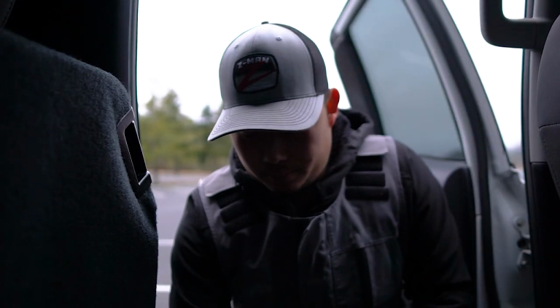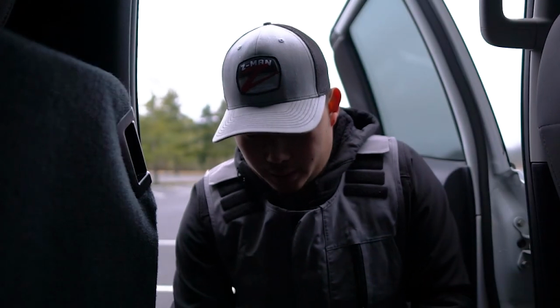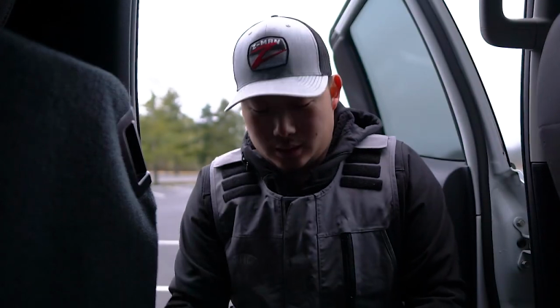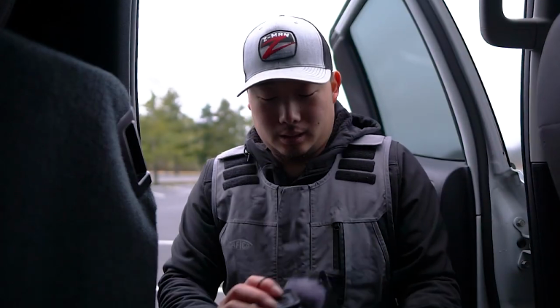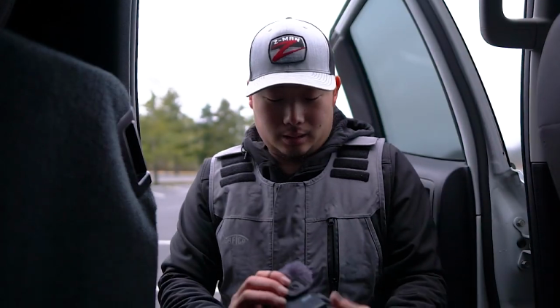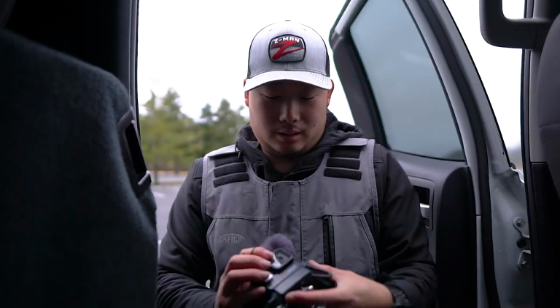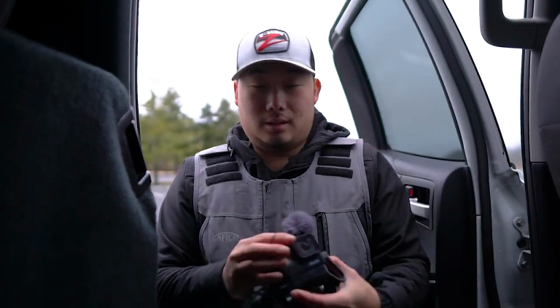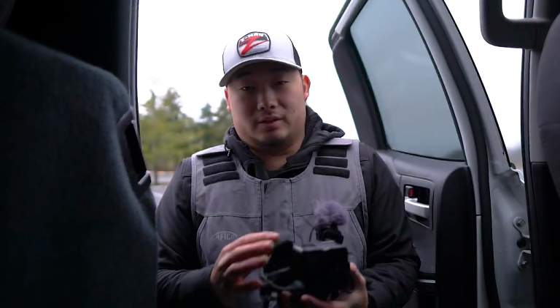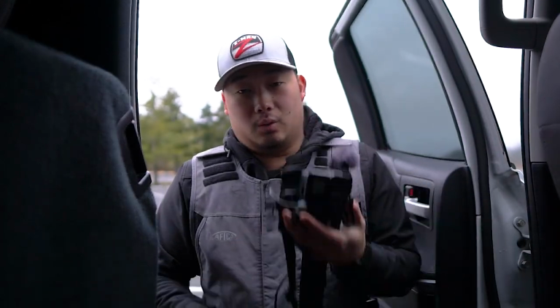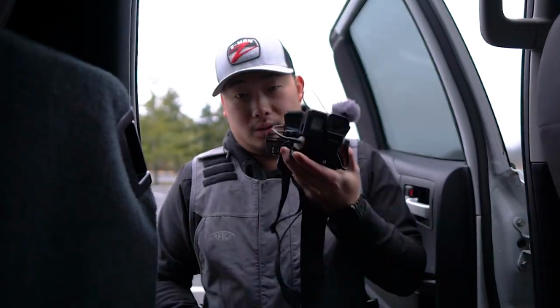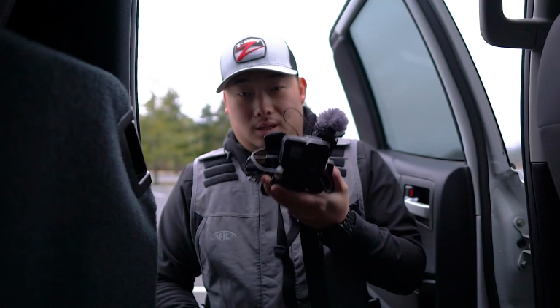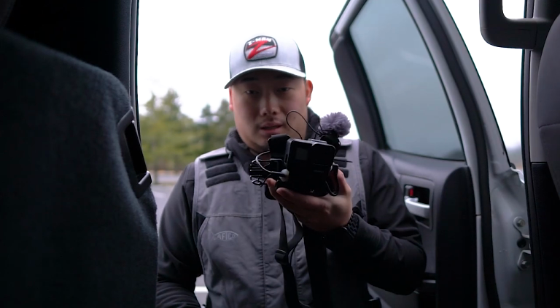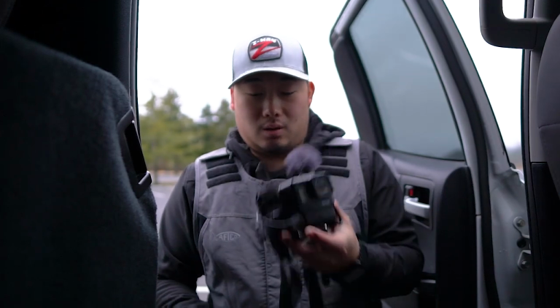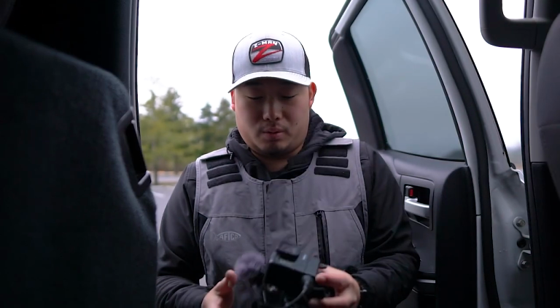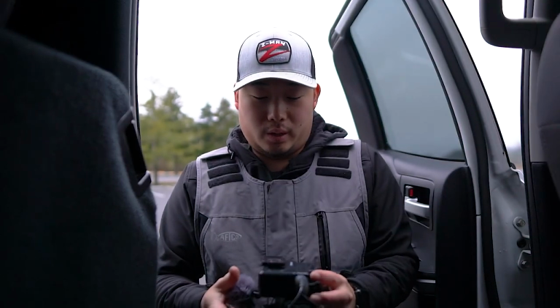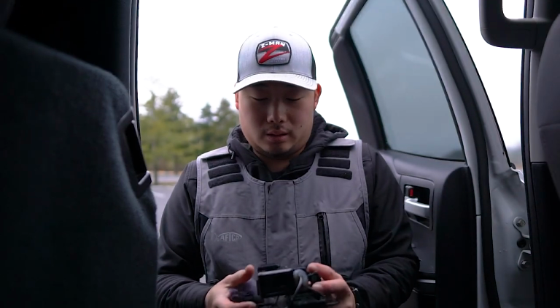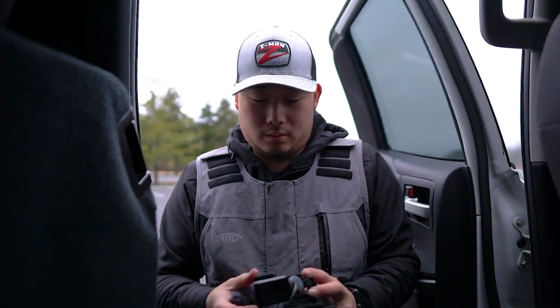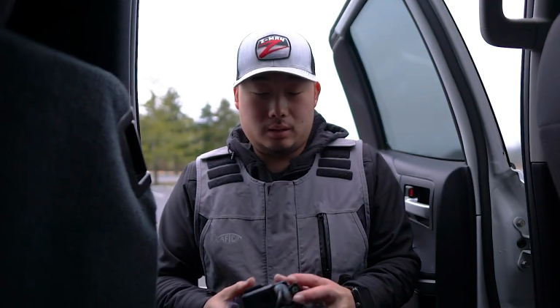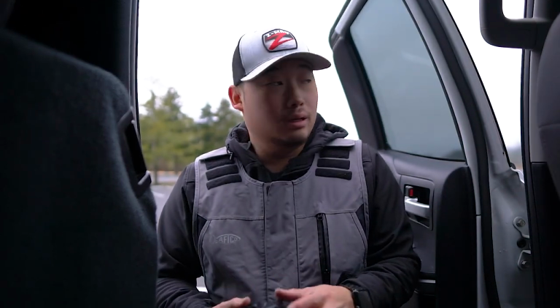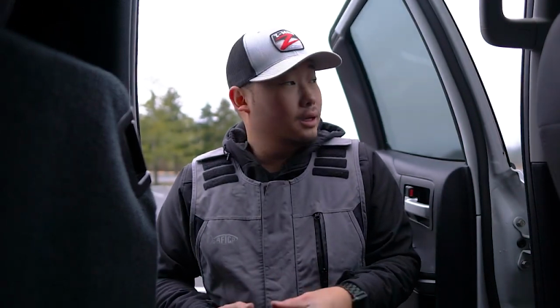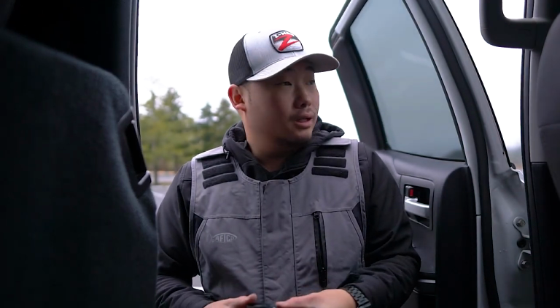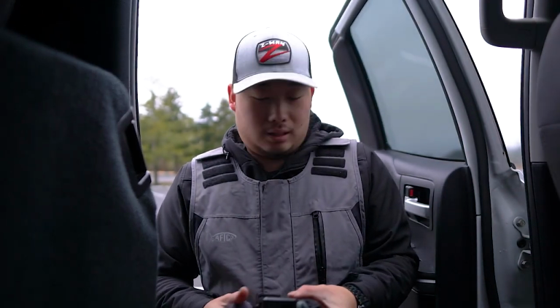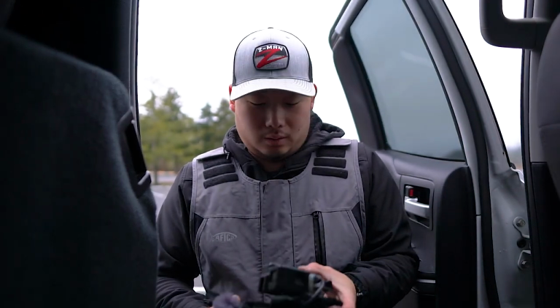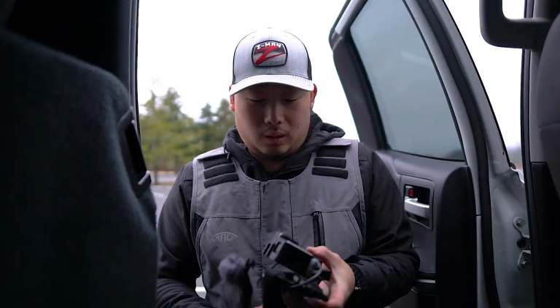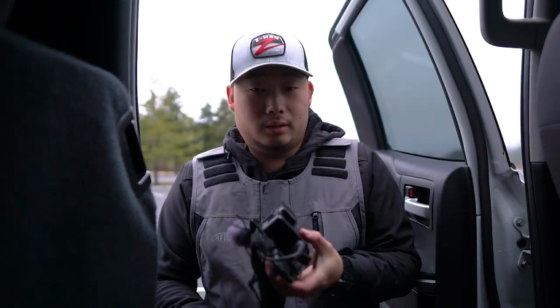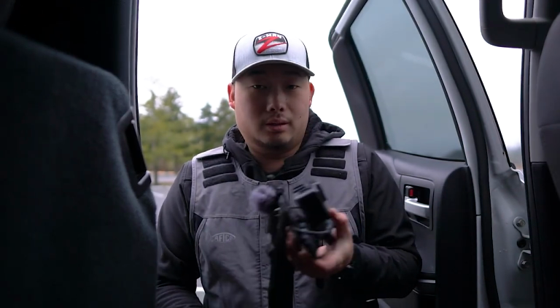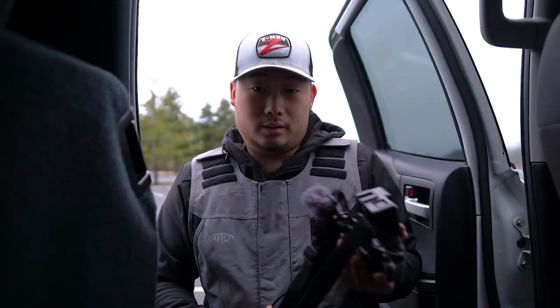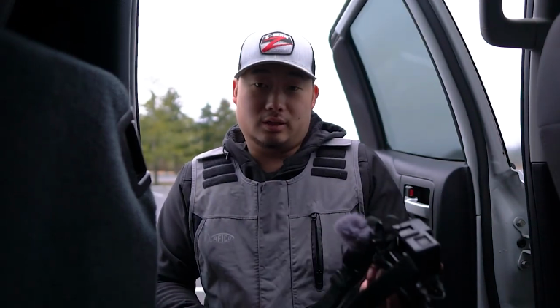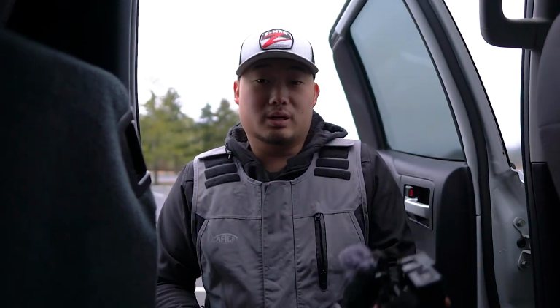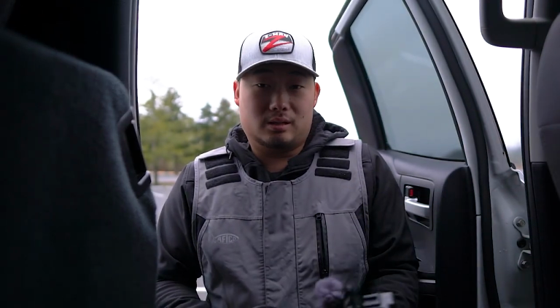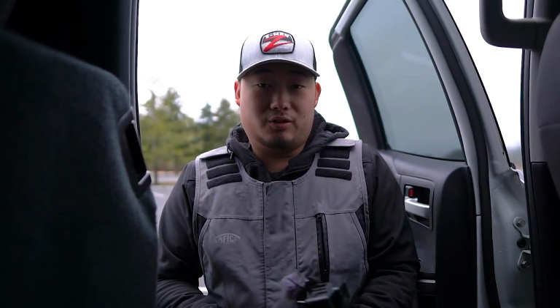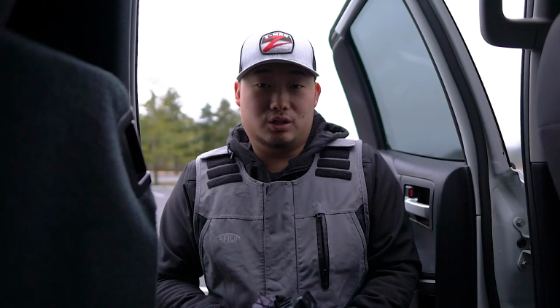As always, got the GoPro ready to go. Let's get on the water and see if we can catch some fish.